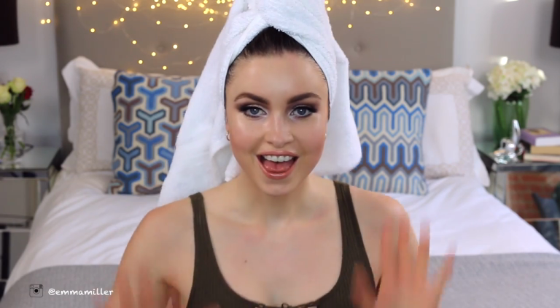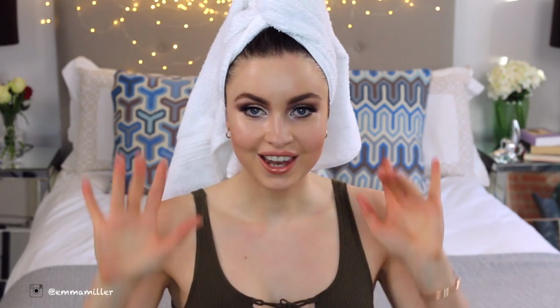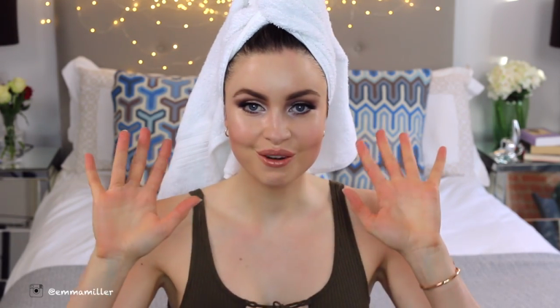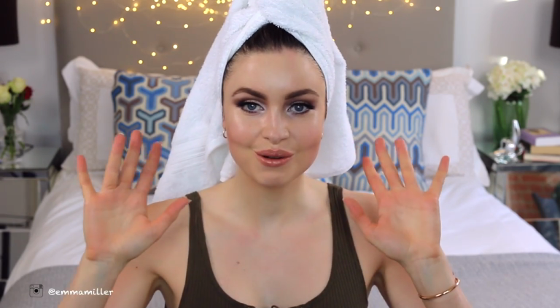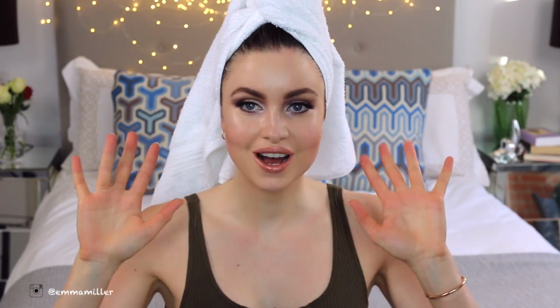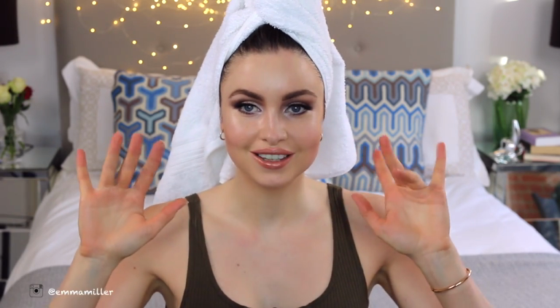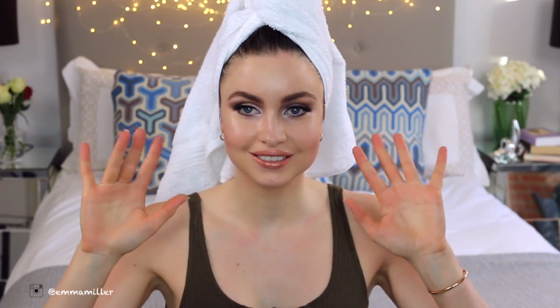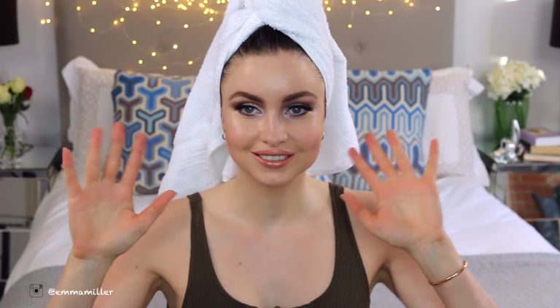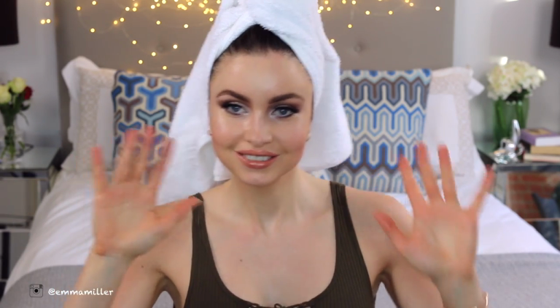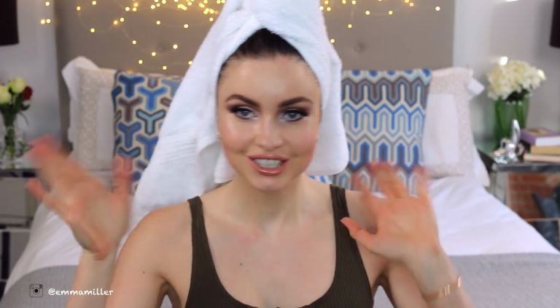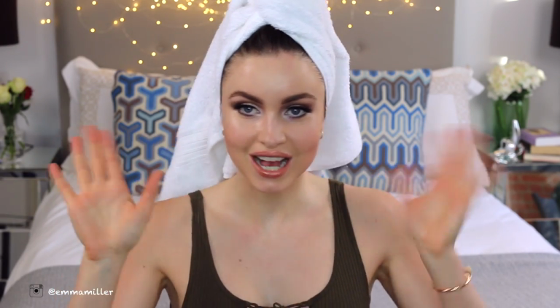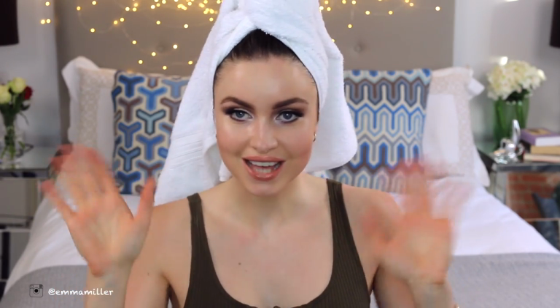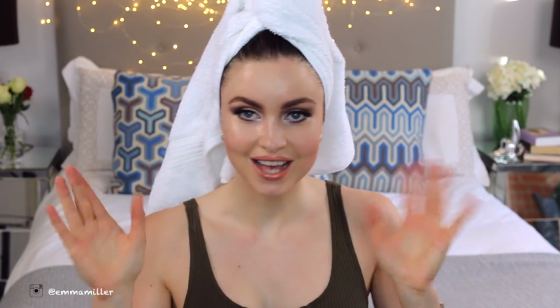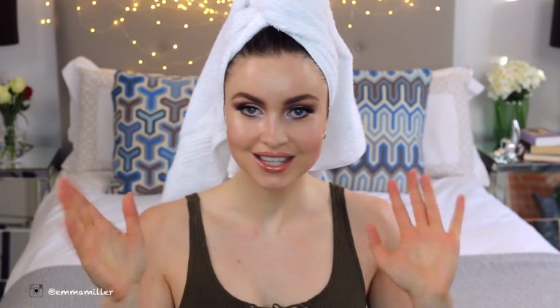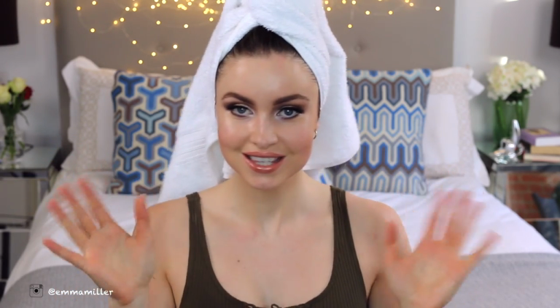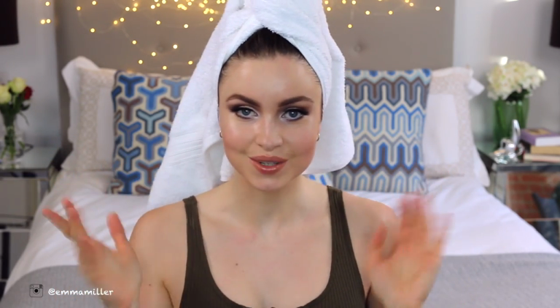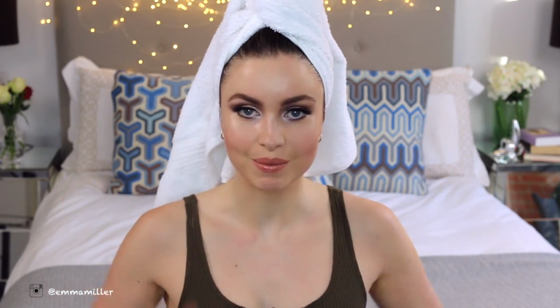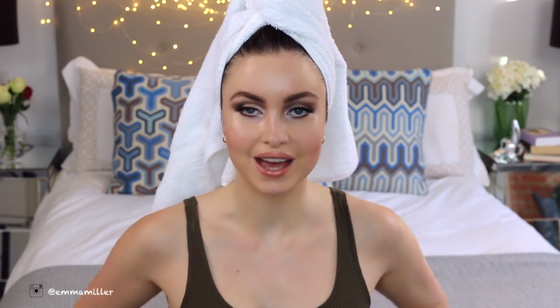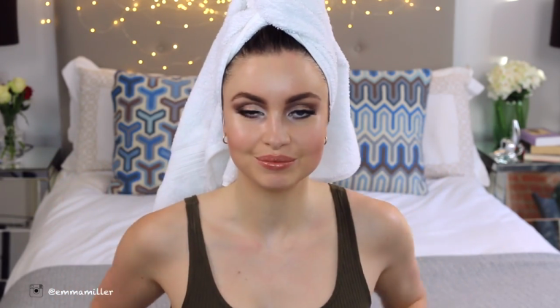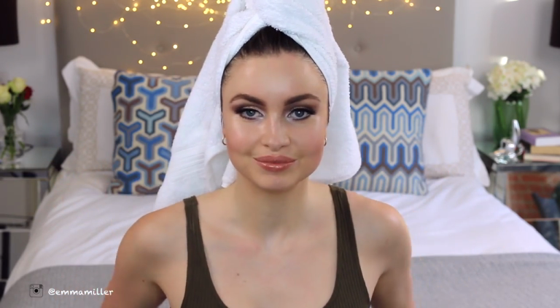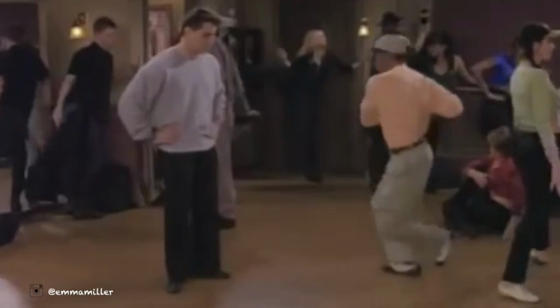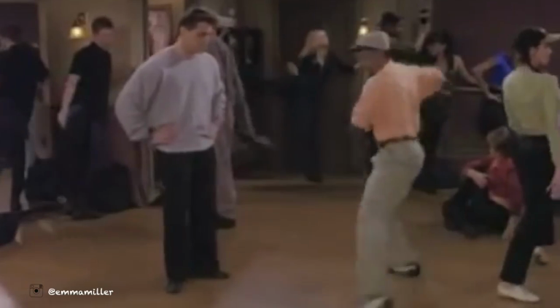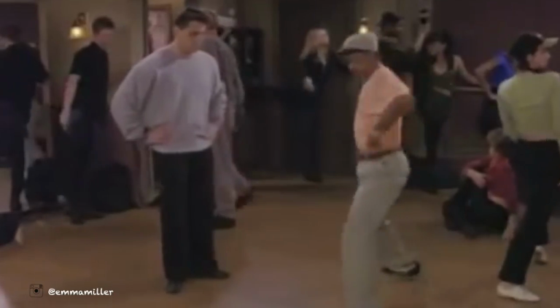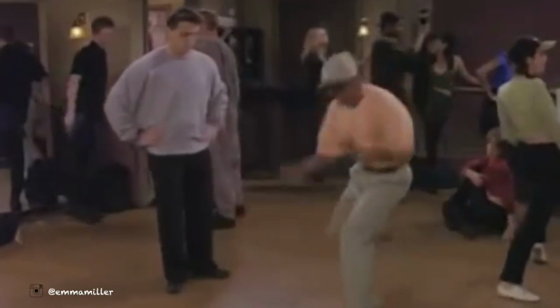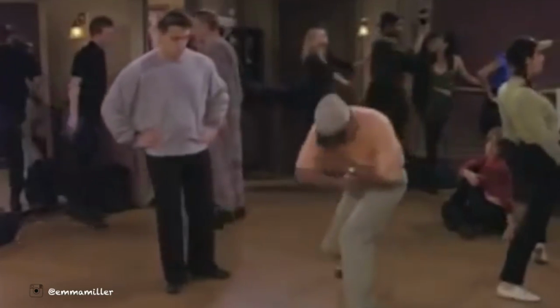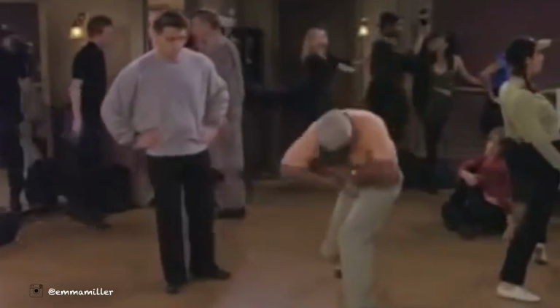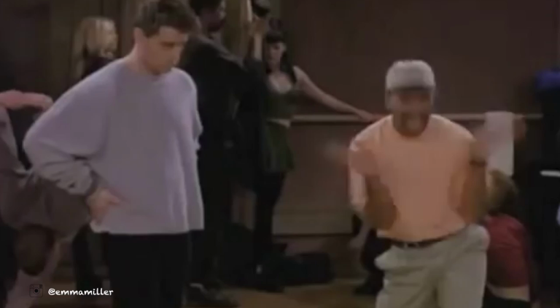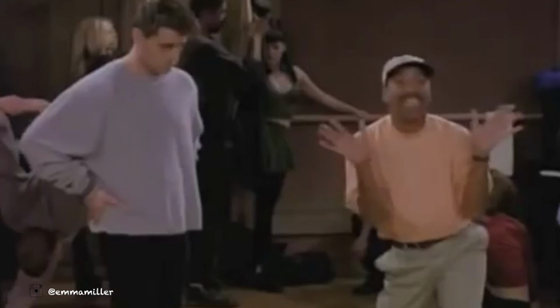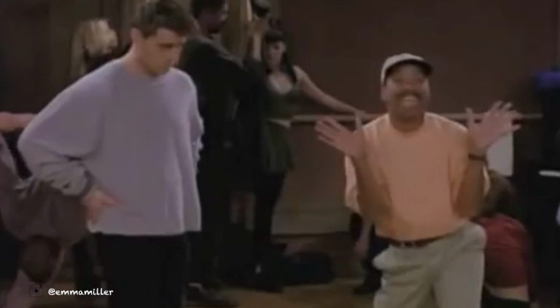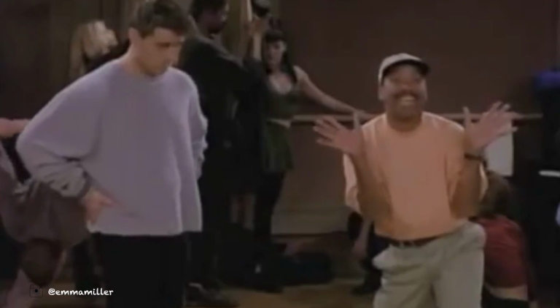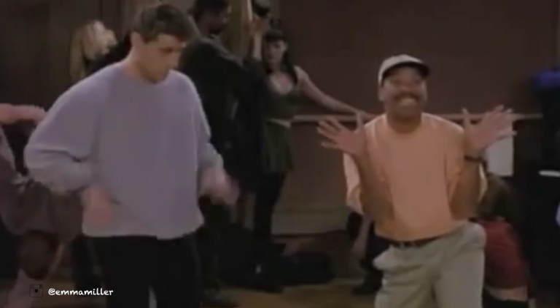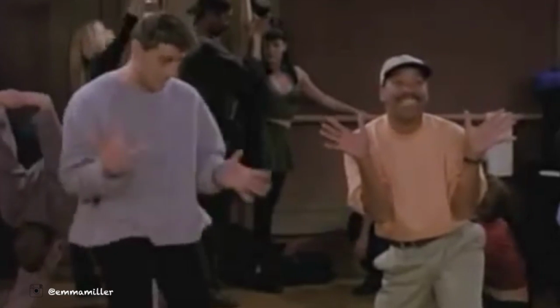Hello everyone! Jazz hands — stop that. Step, step, and... Jazz hands!